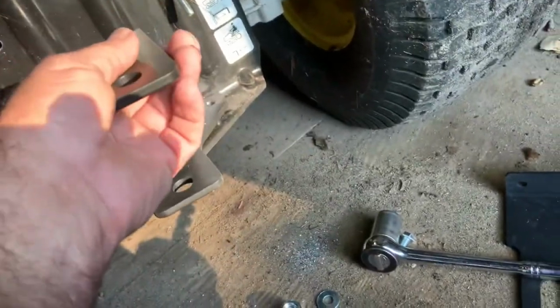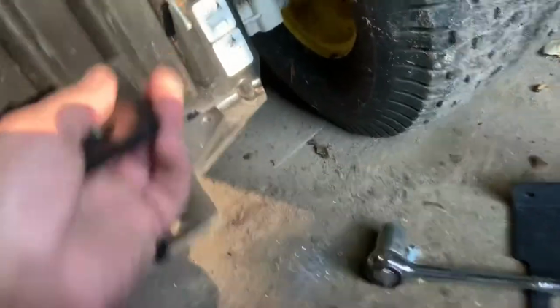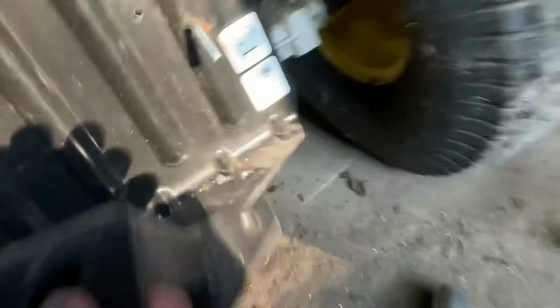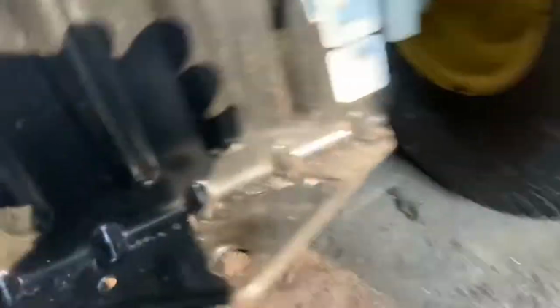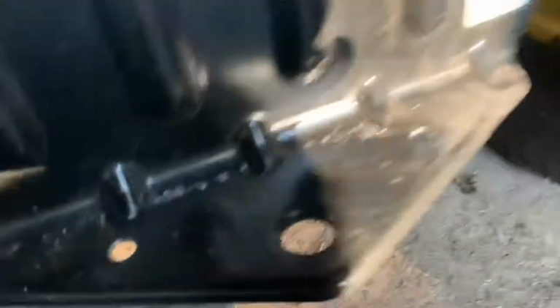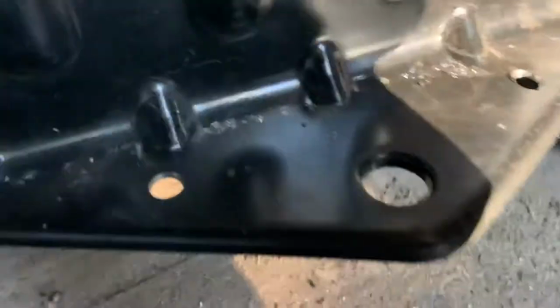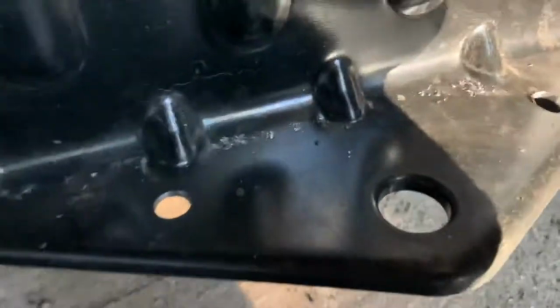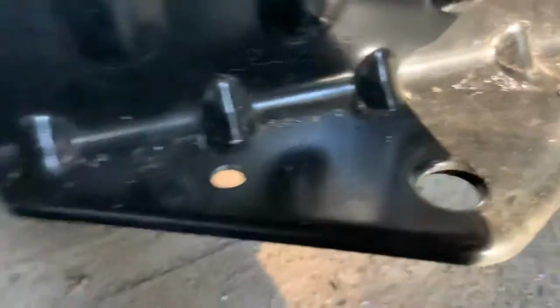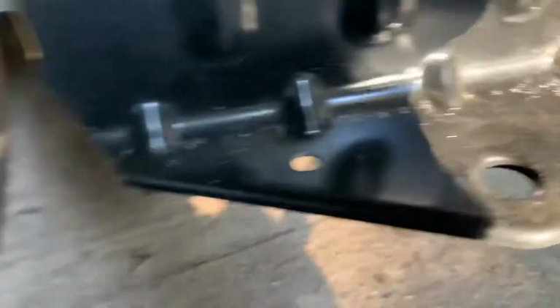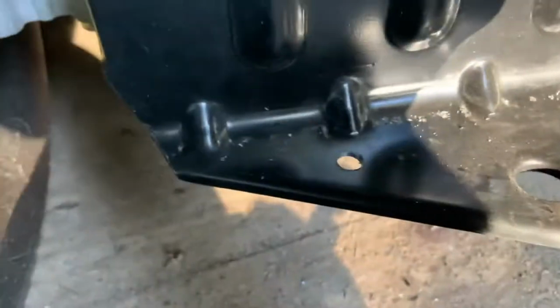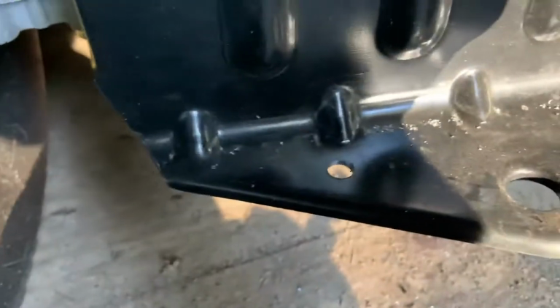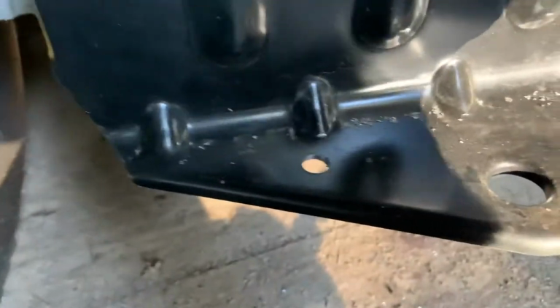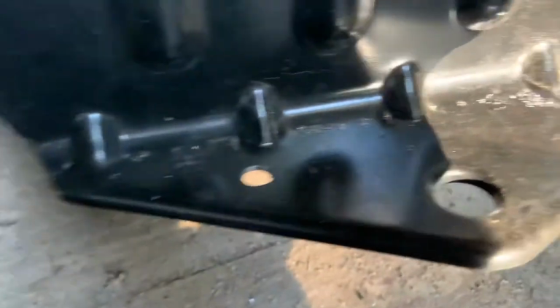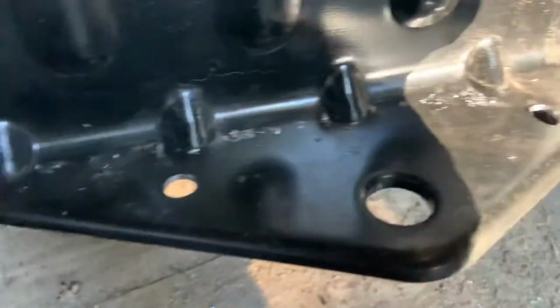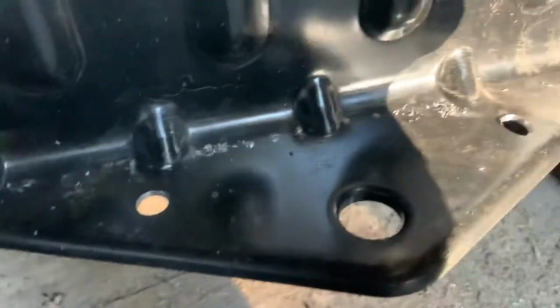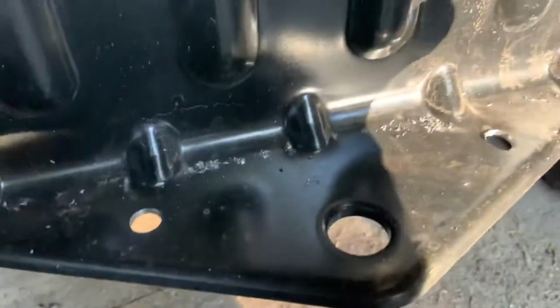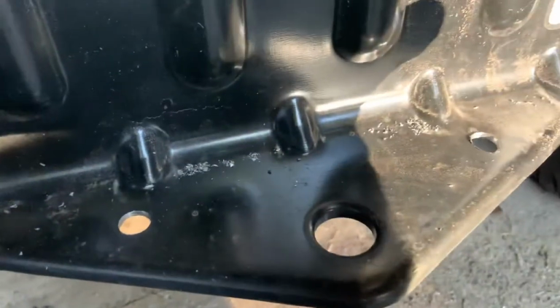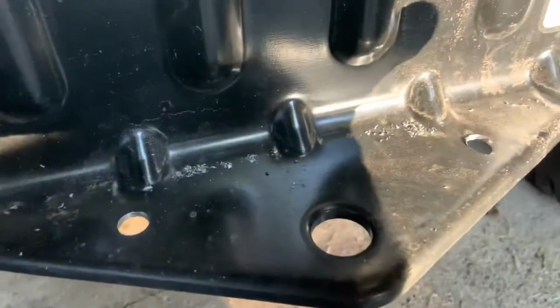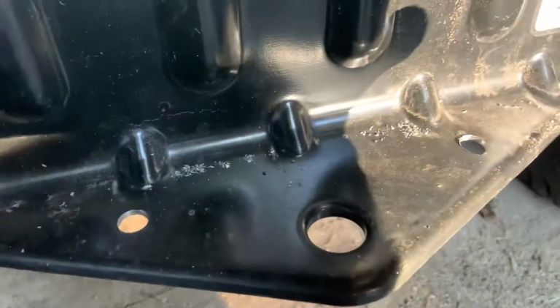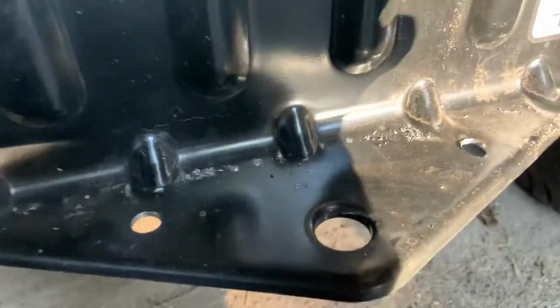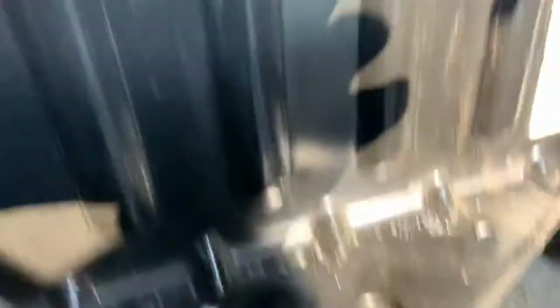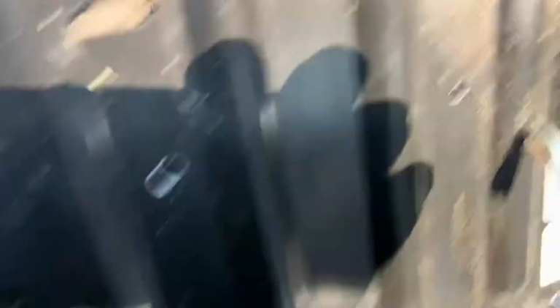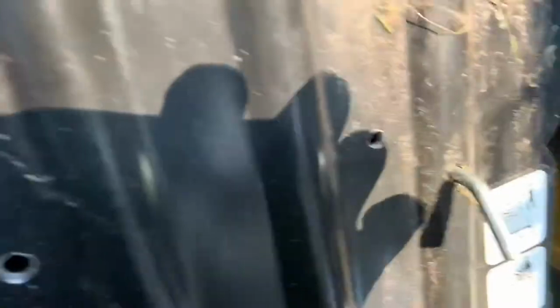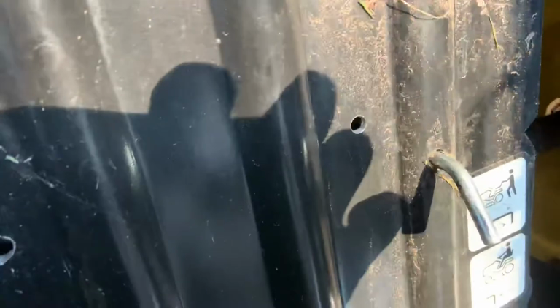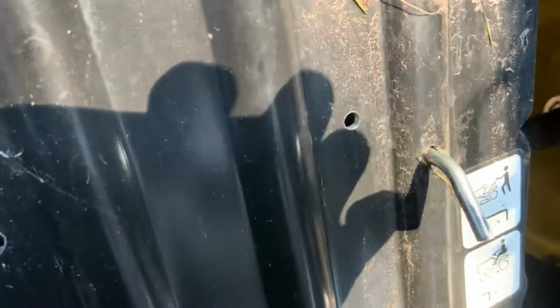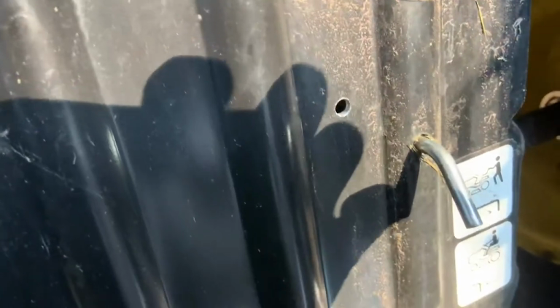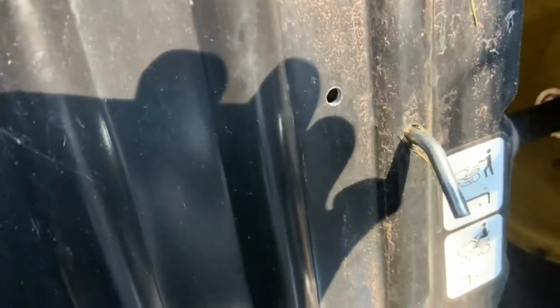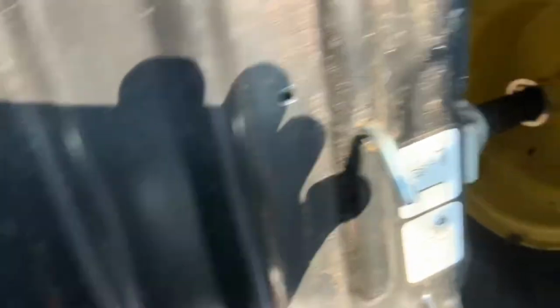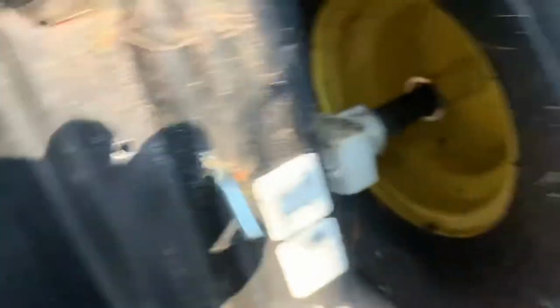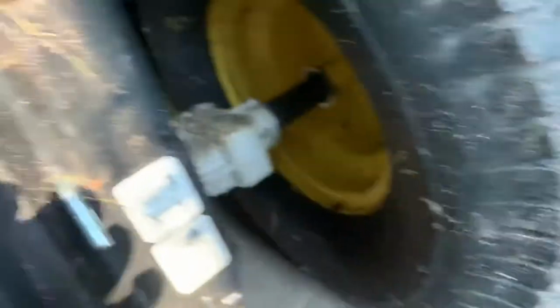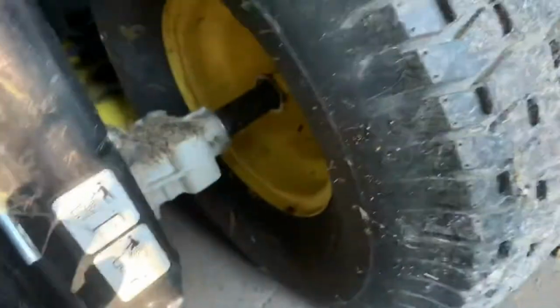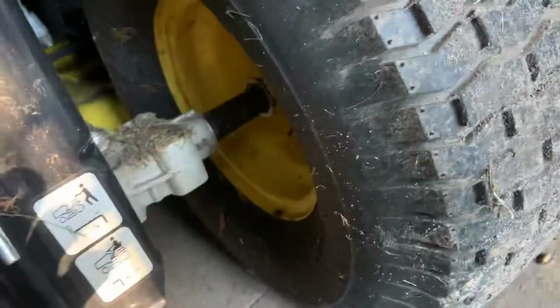I pre-drilled my holes already — see the holes on the side? I left one to drill so I could show you.